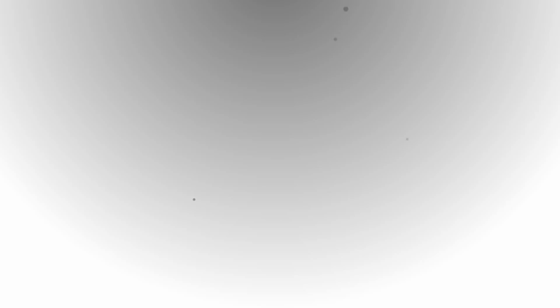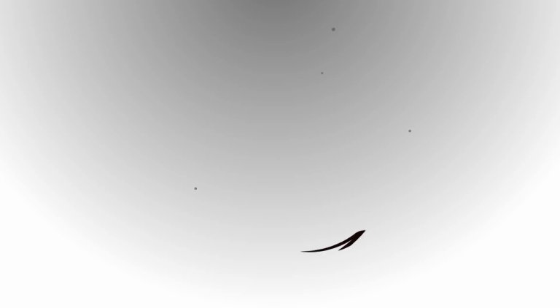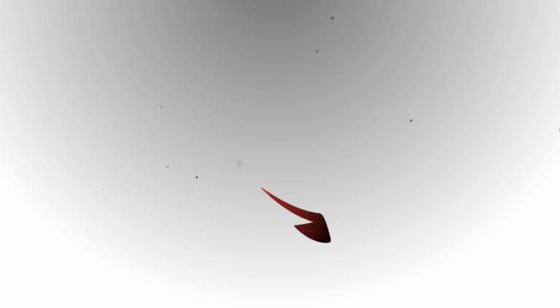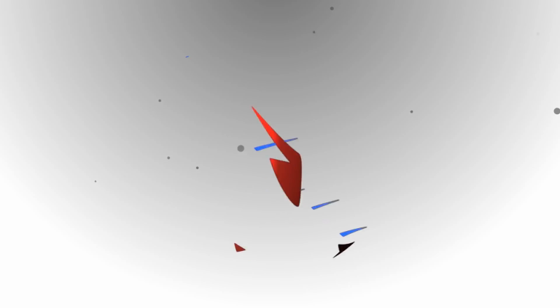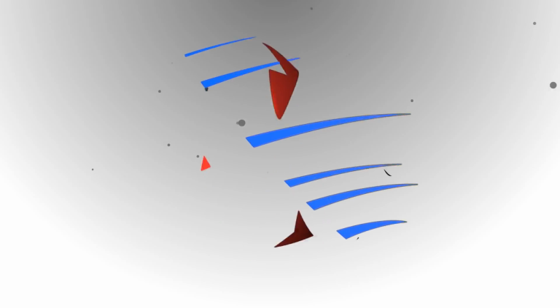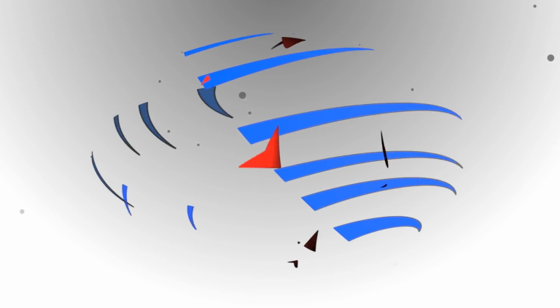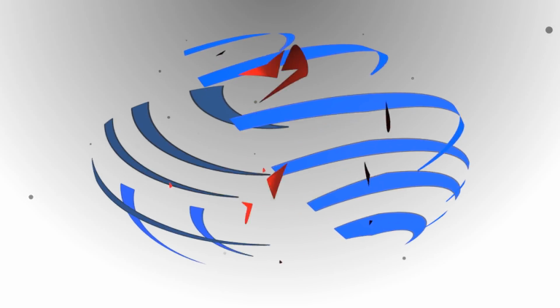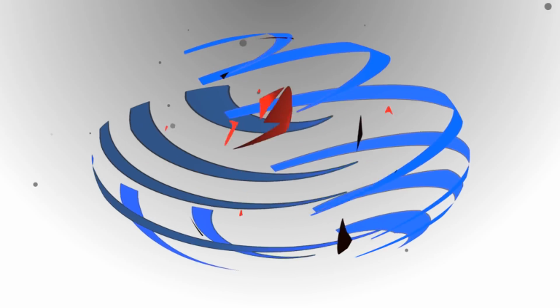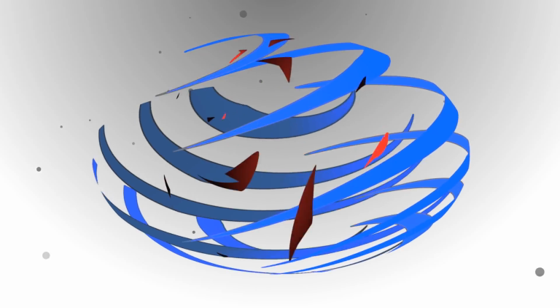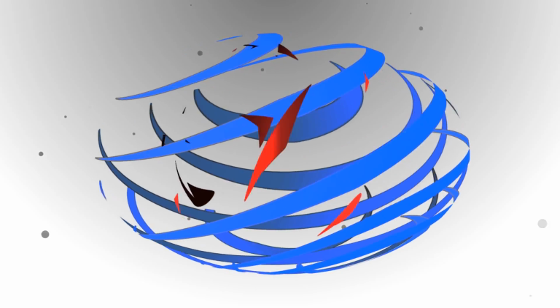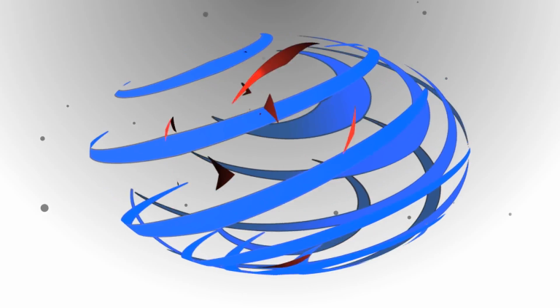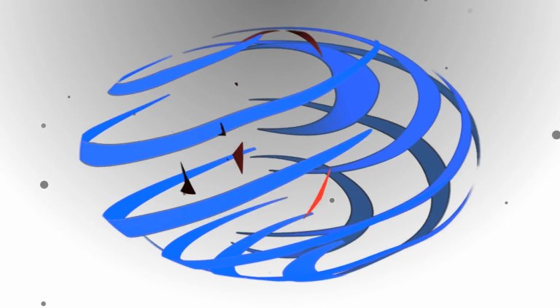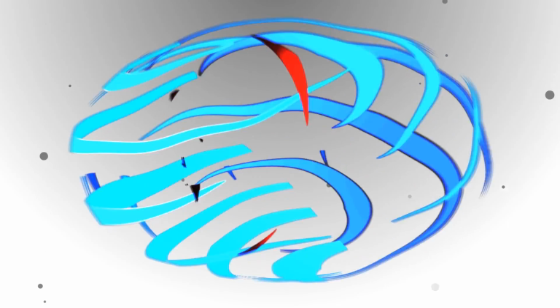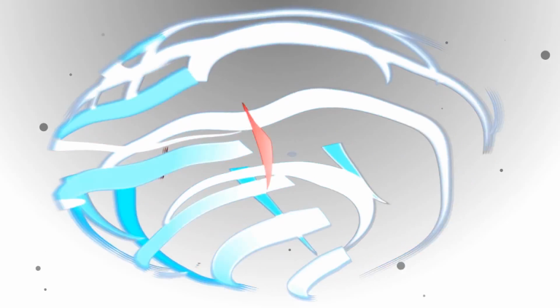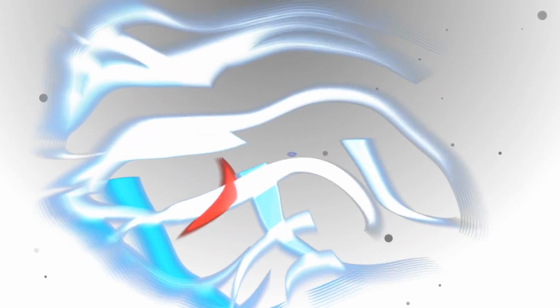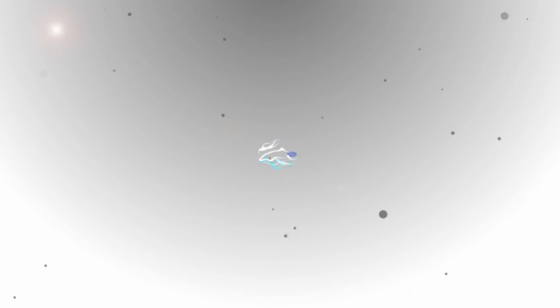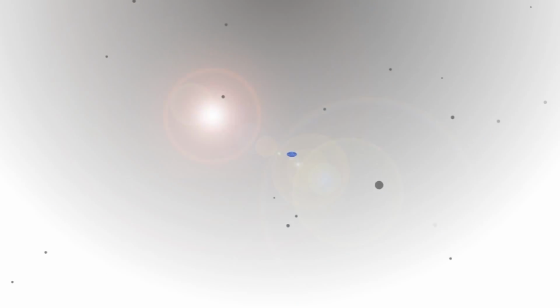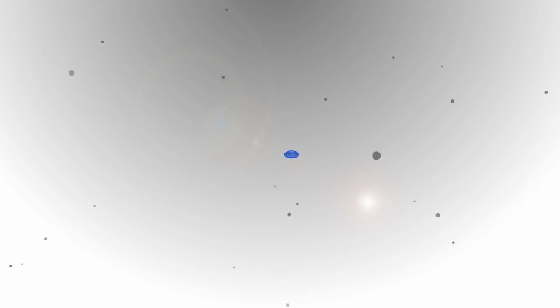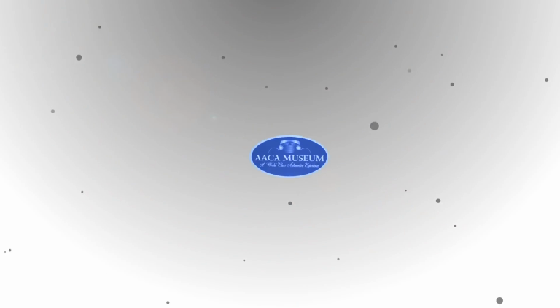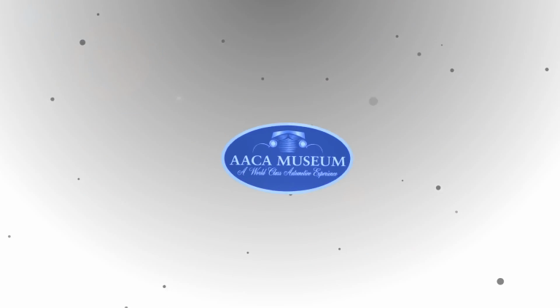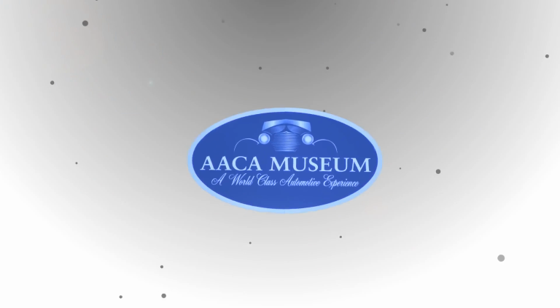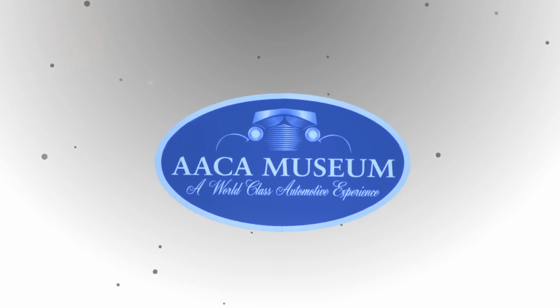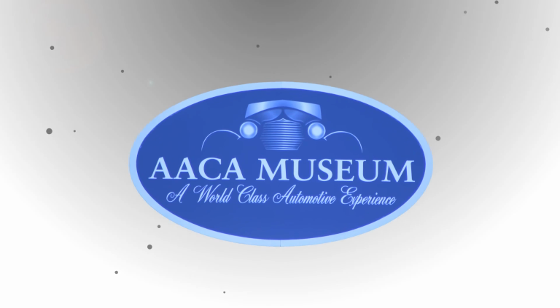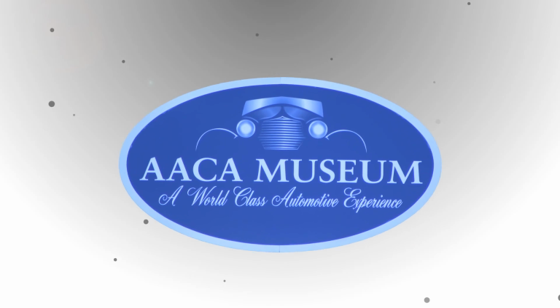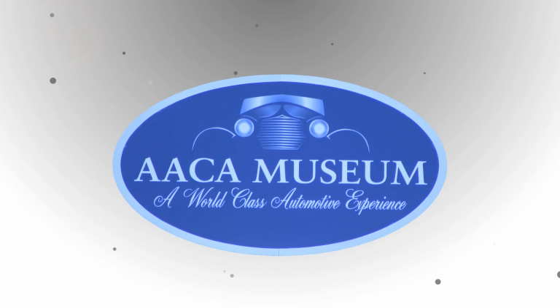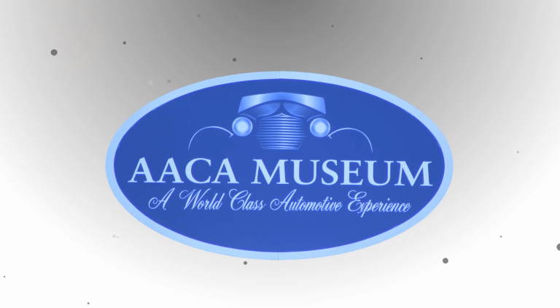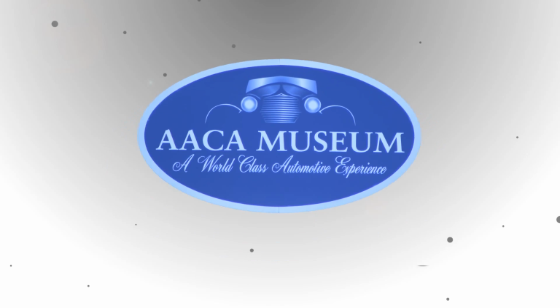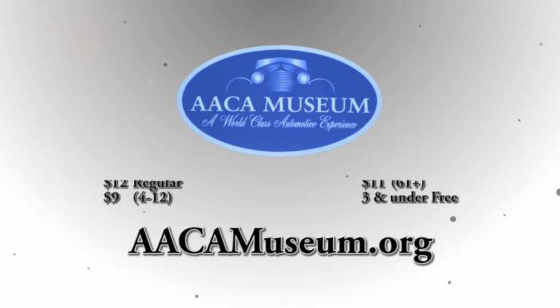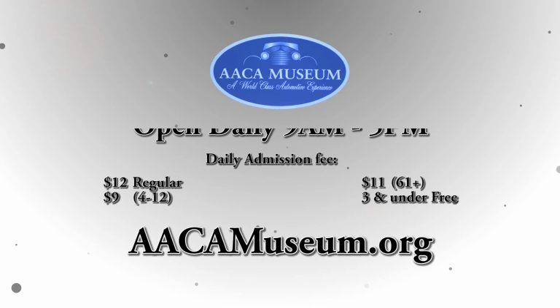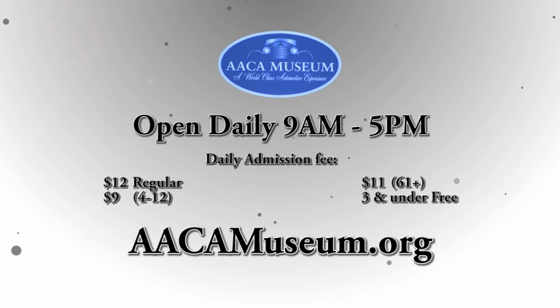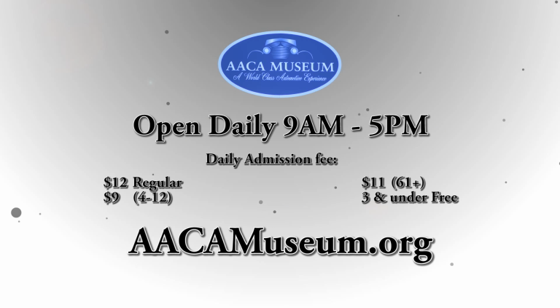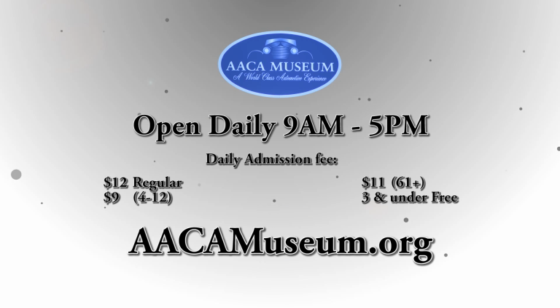The Antique Automobile Museum is located only a mile away from Hershey Park. For more information, visit our website.